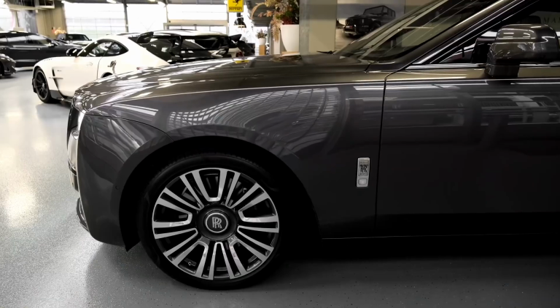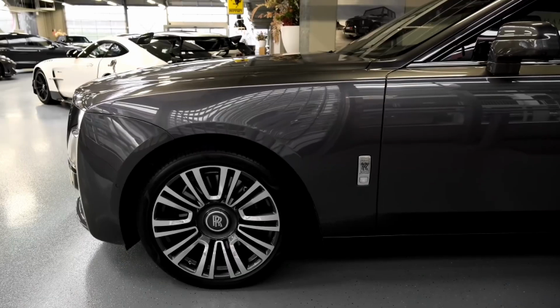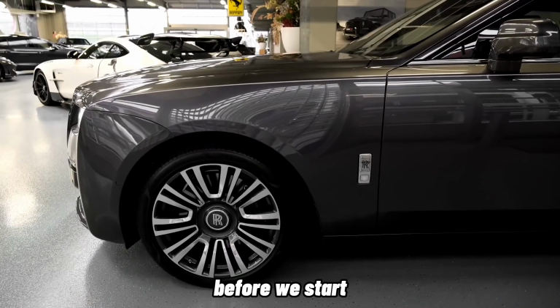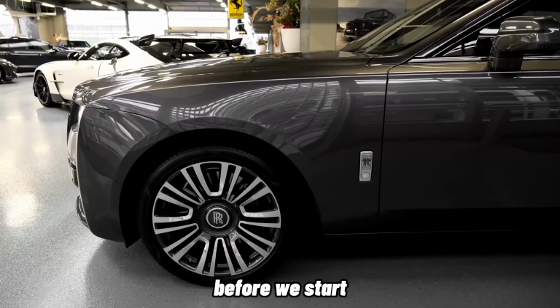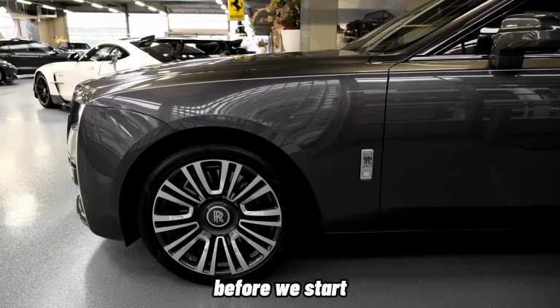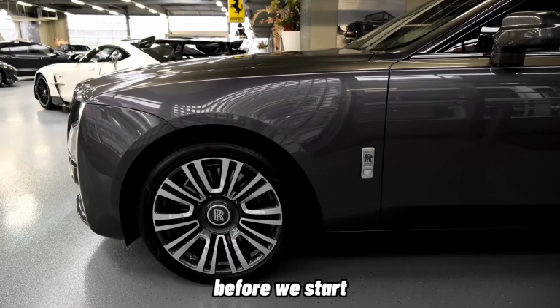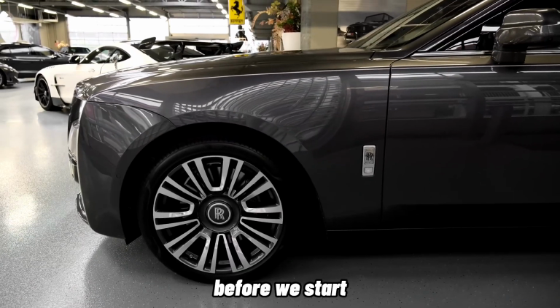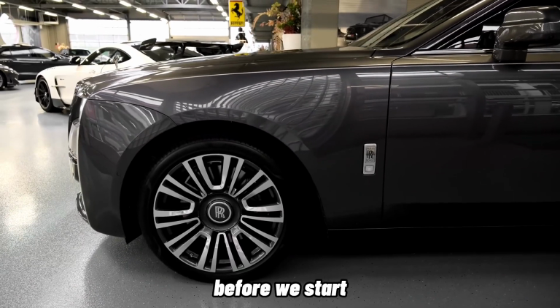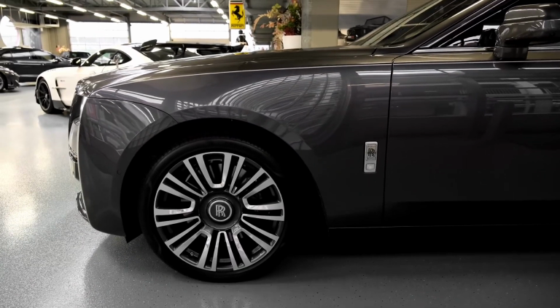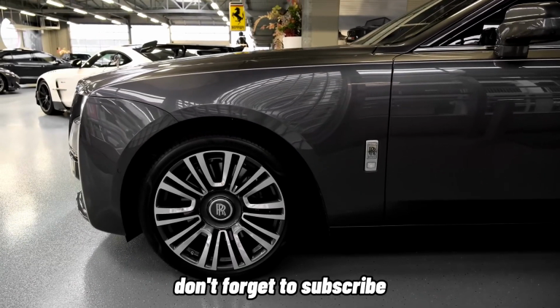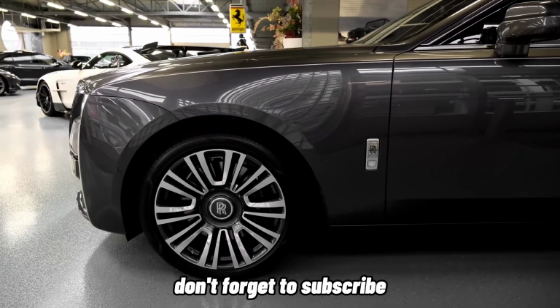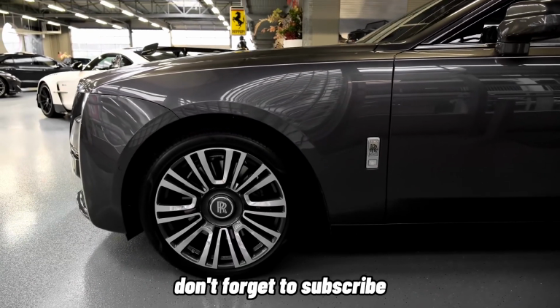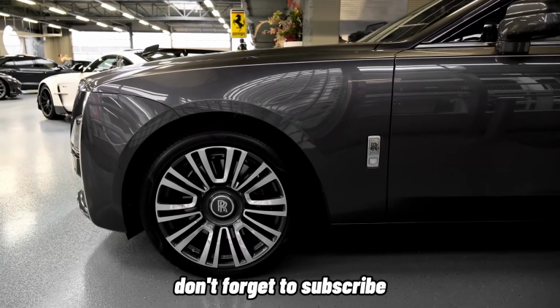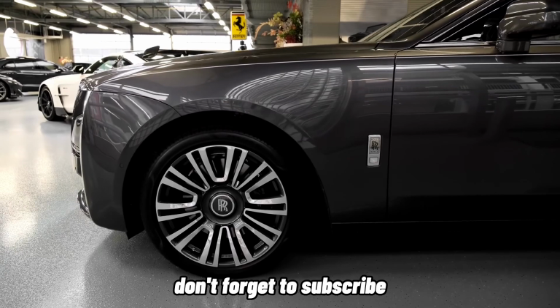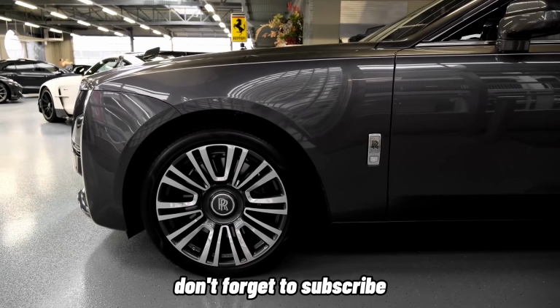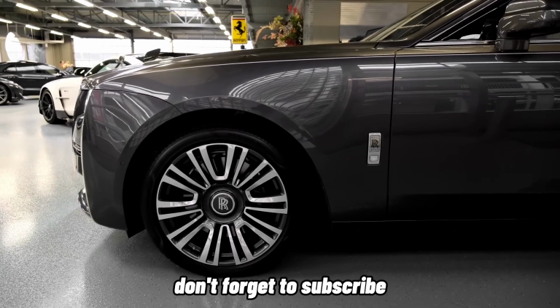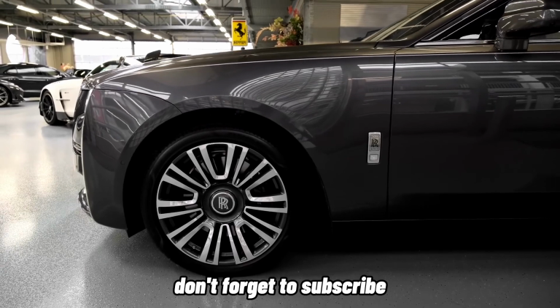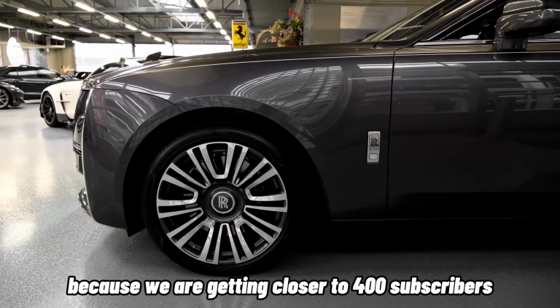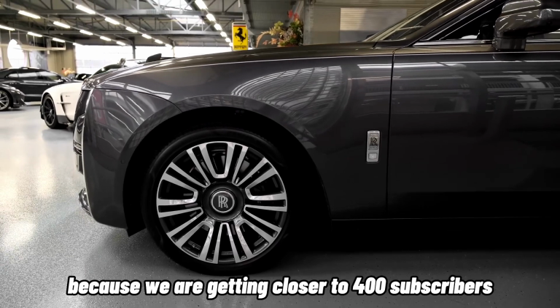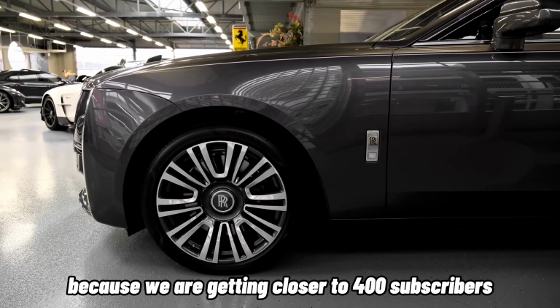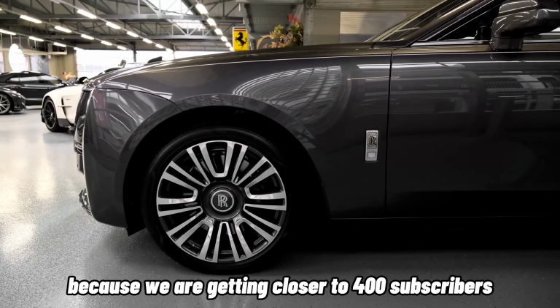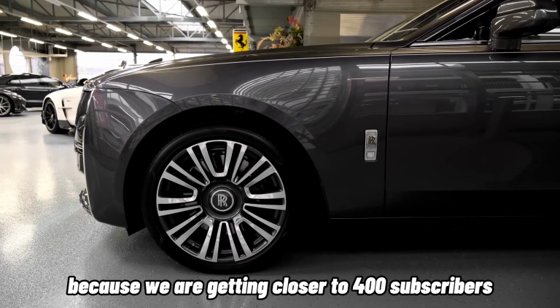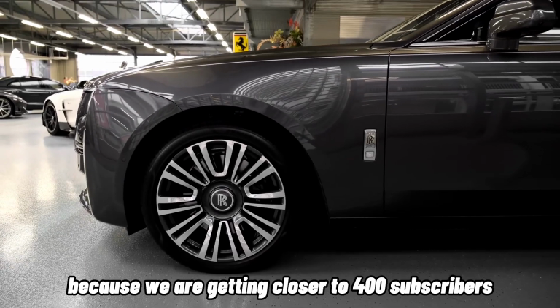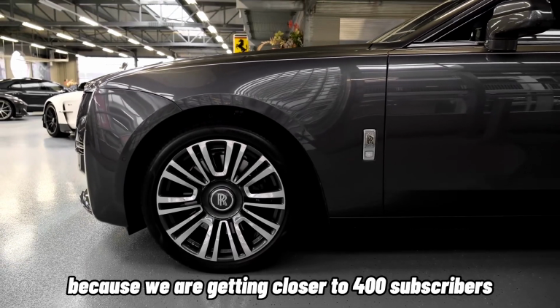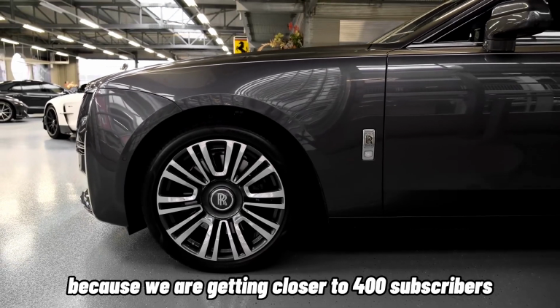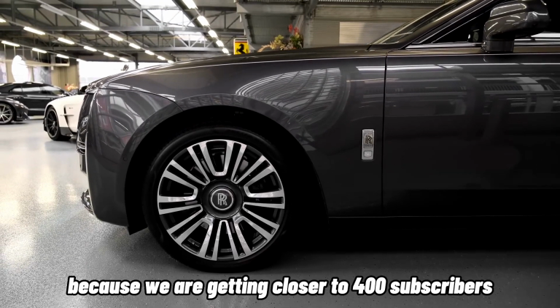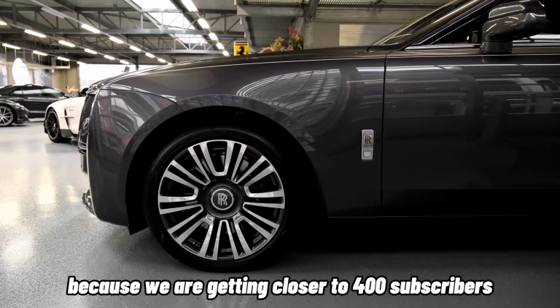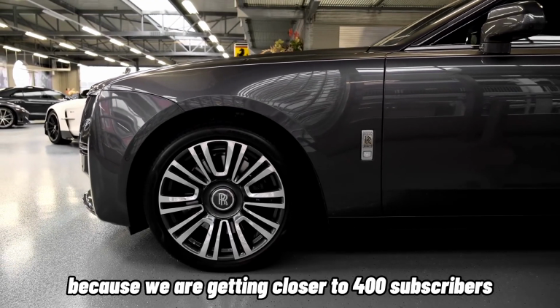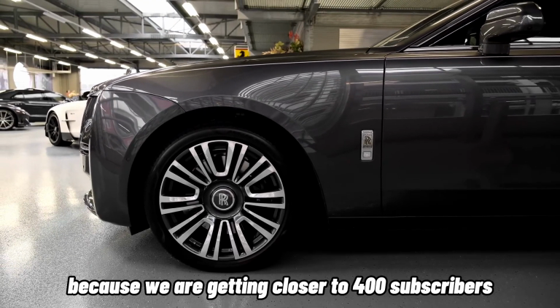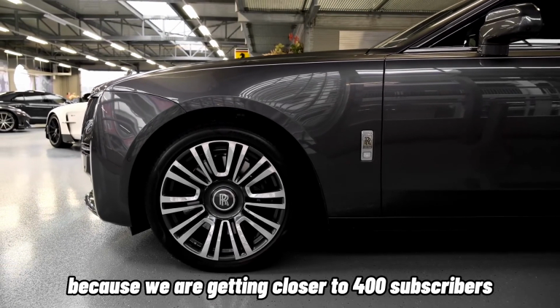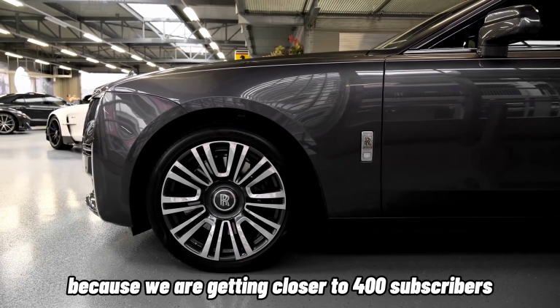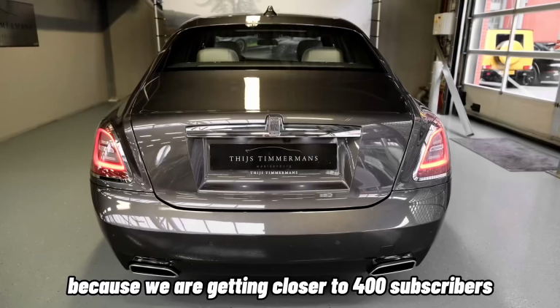Before we start, don't forget to subscribe because we are getting closer to 400 subscribers.